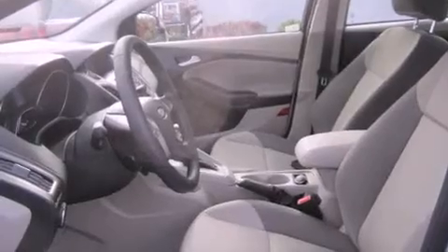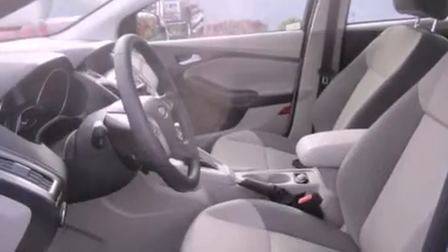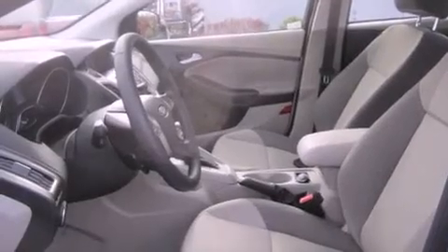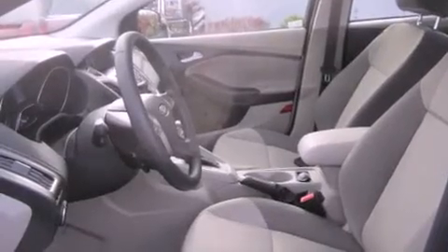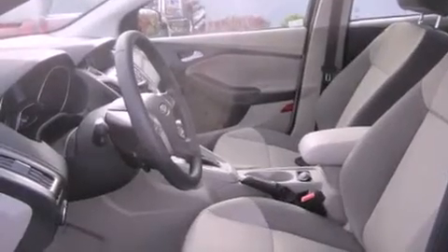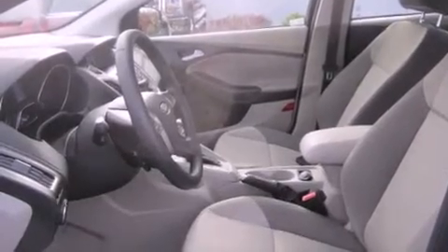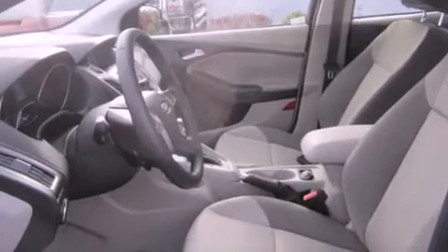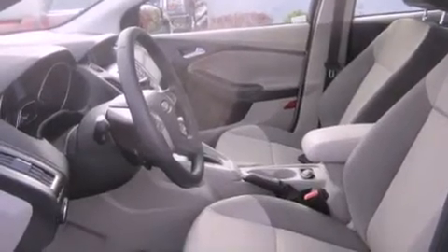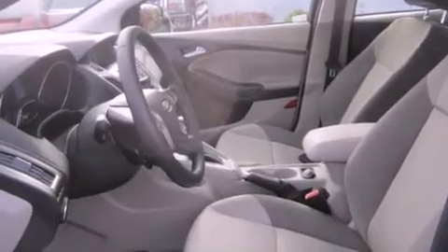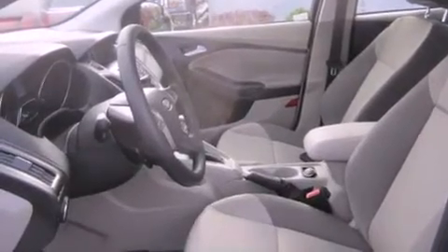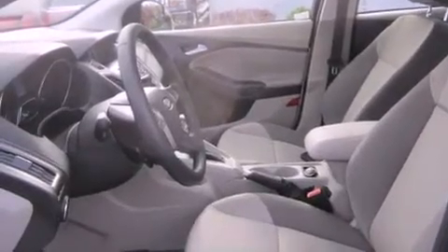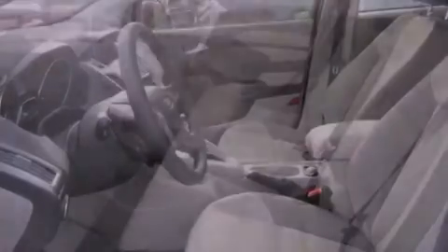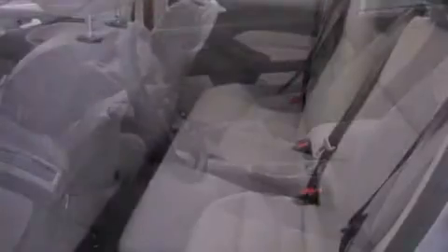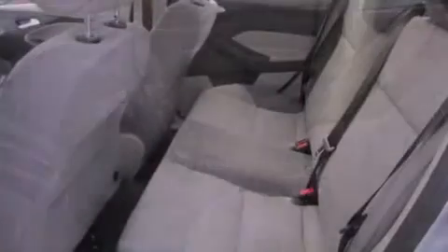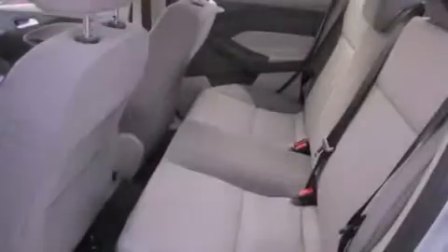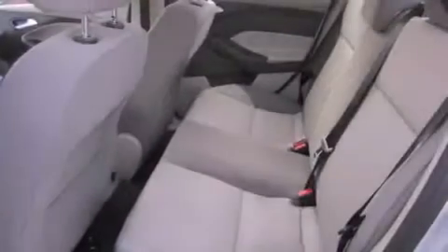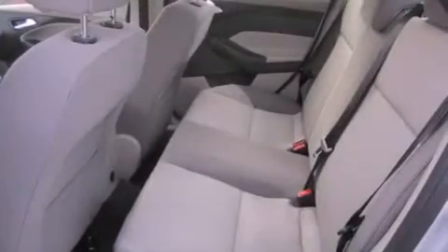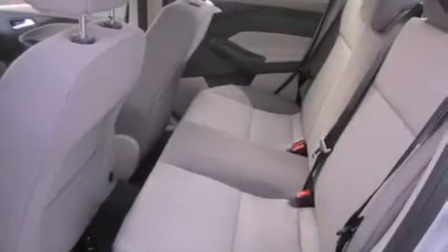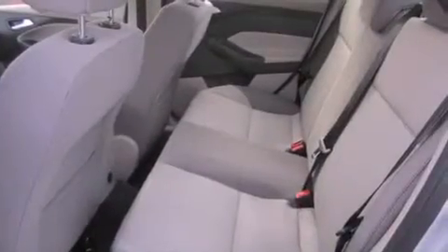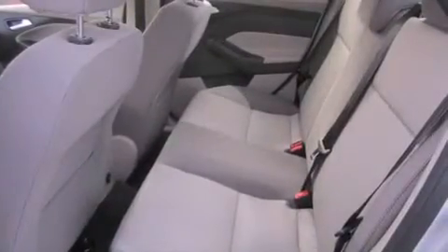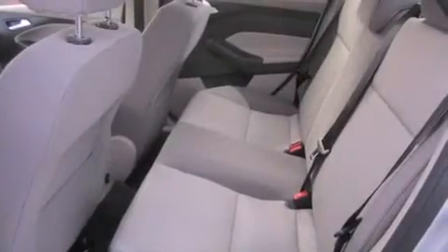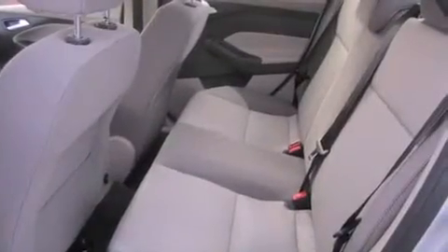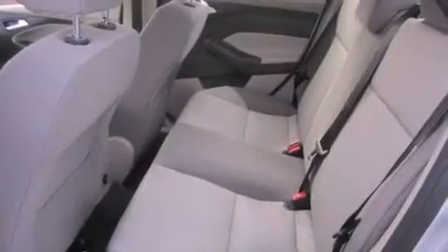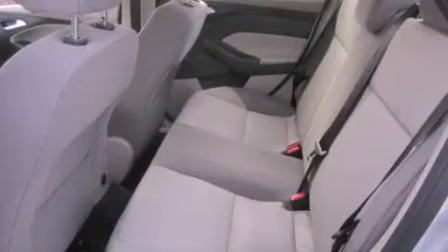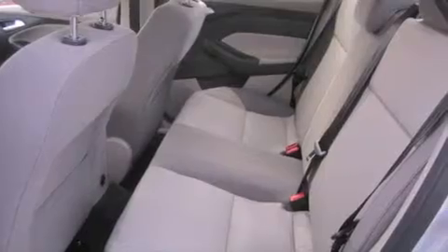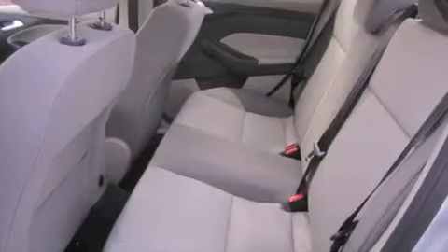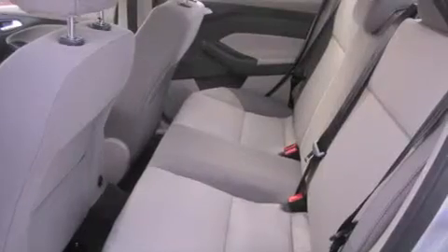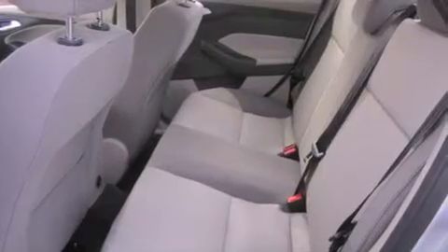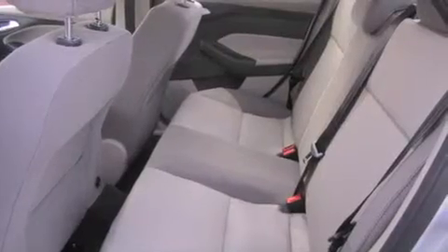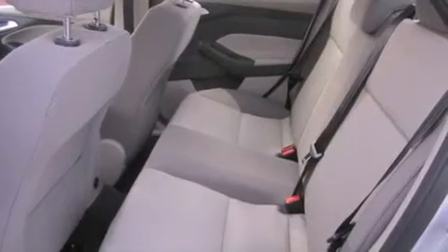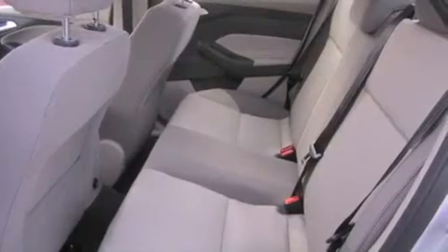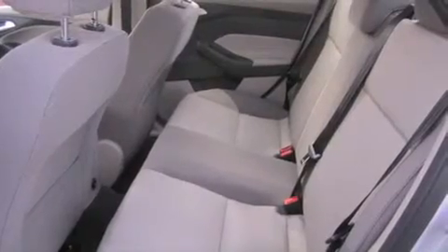Additional features include full power accessories, a rear window defroster, a keyless entry system, and alloy wheels.